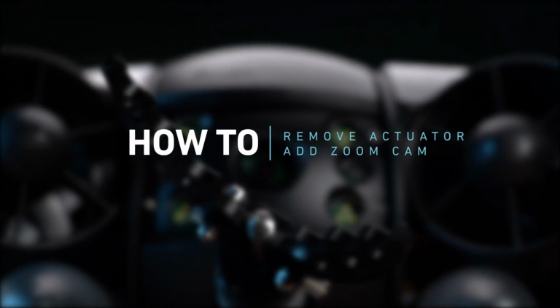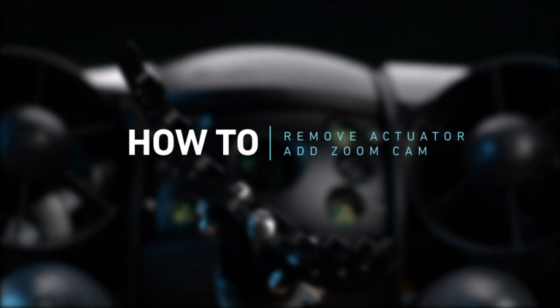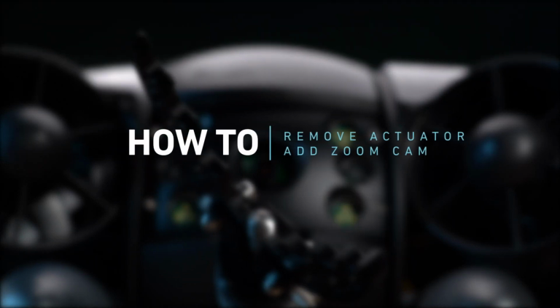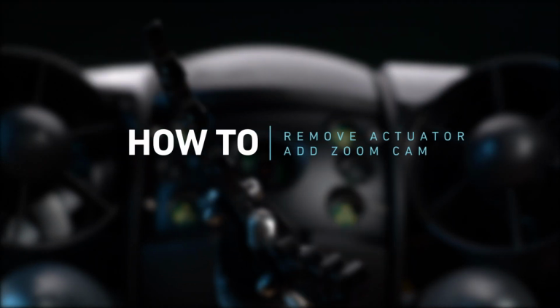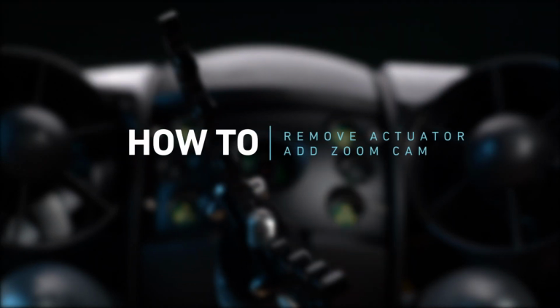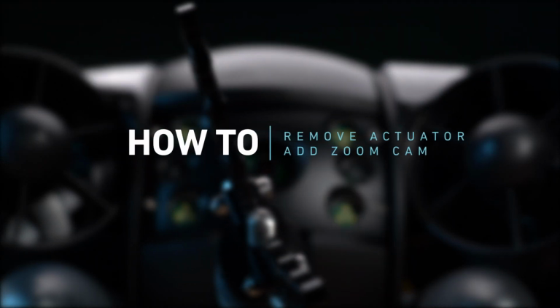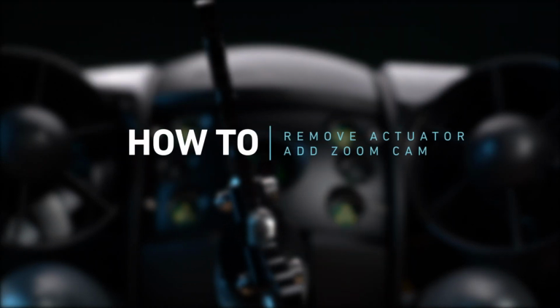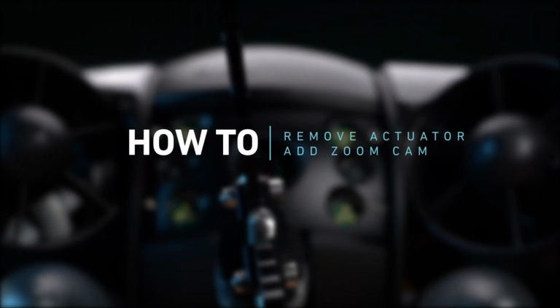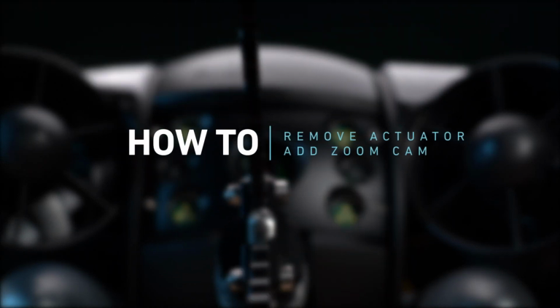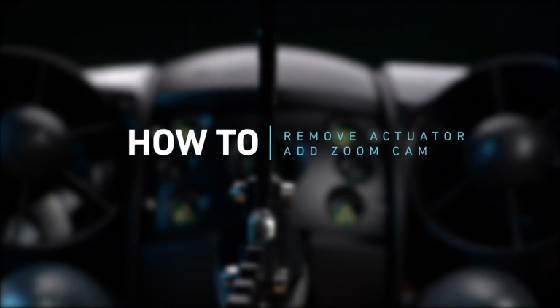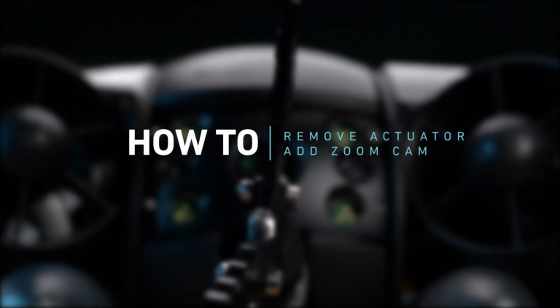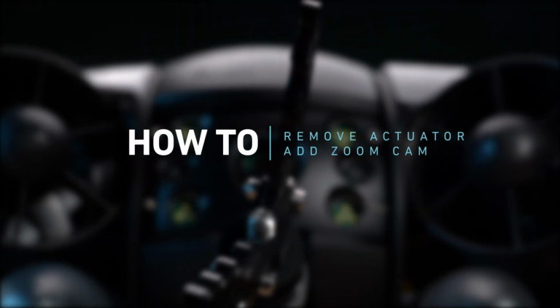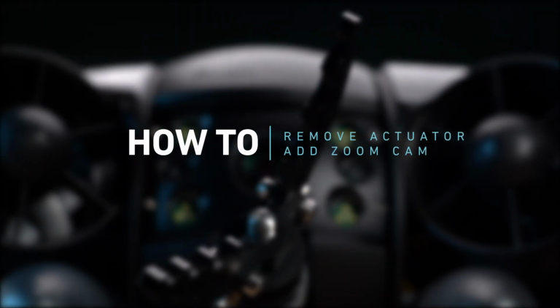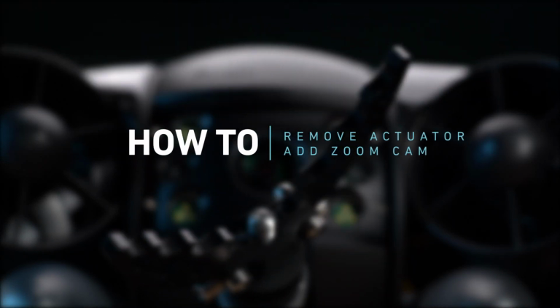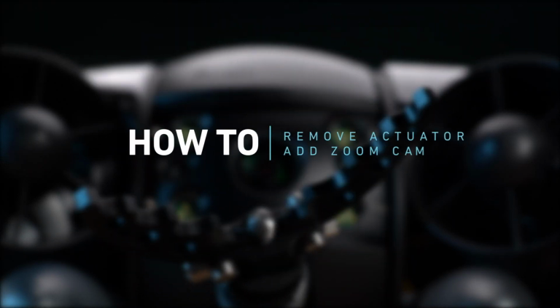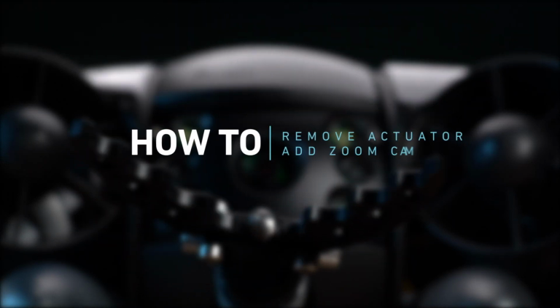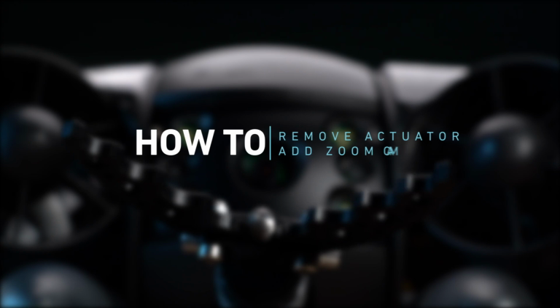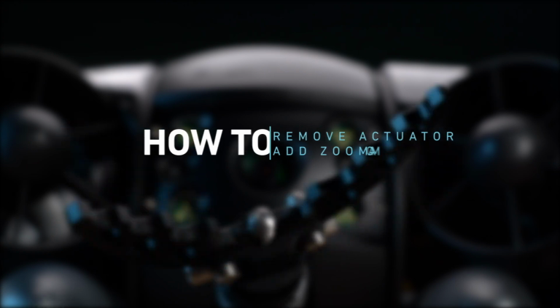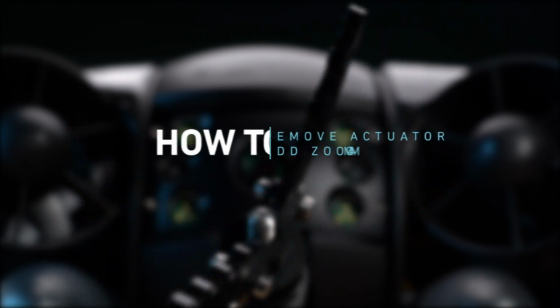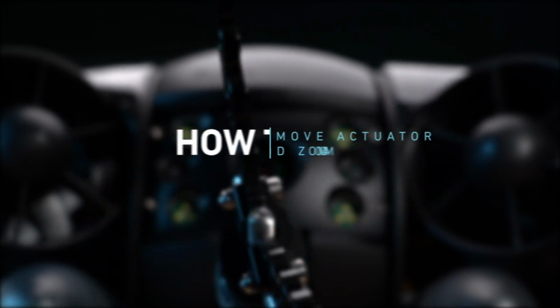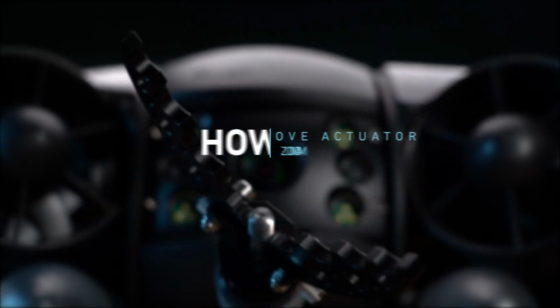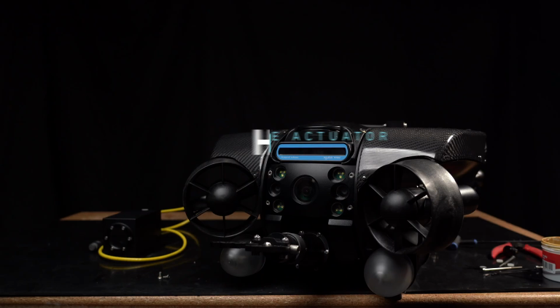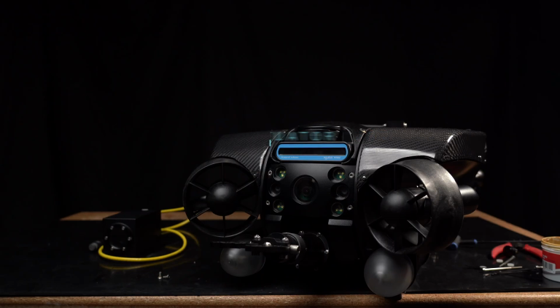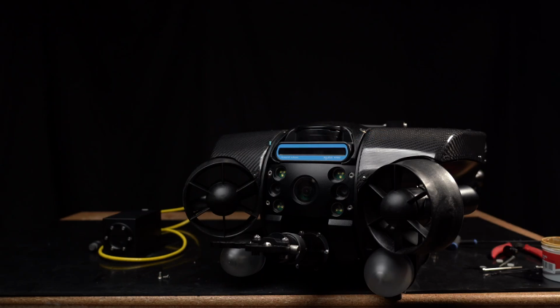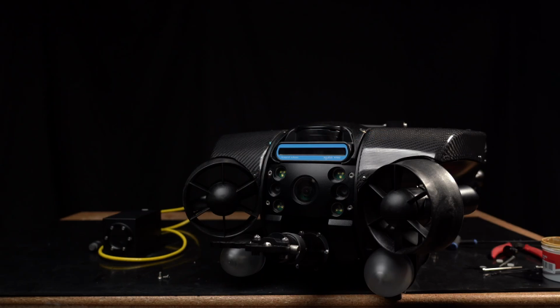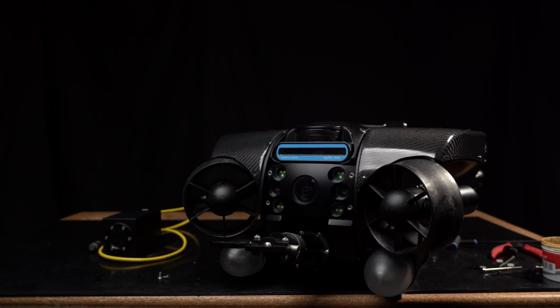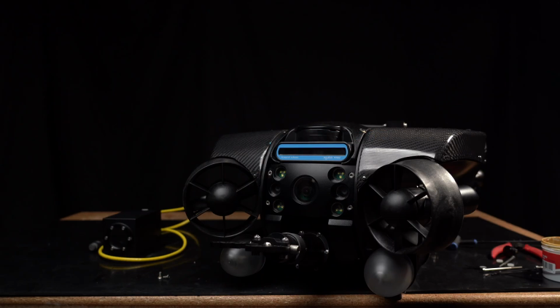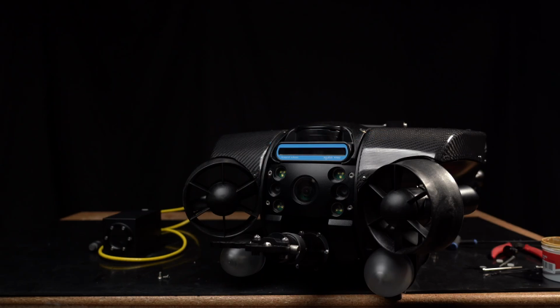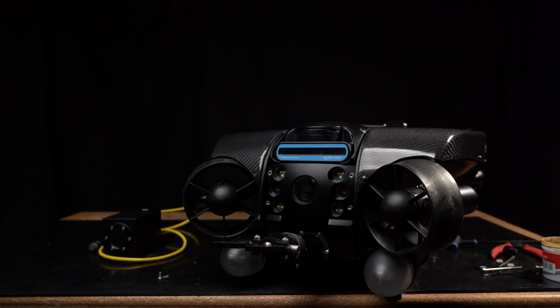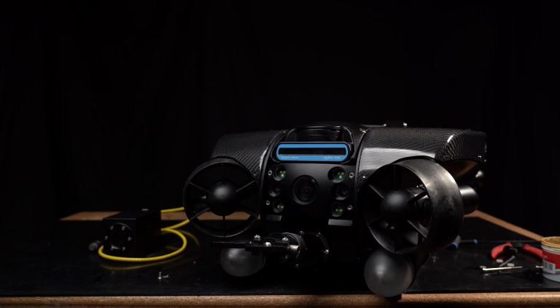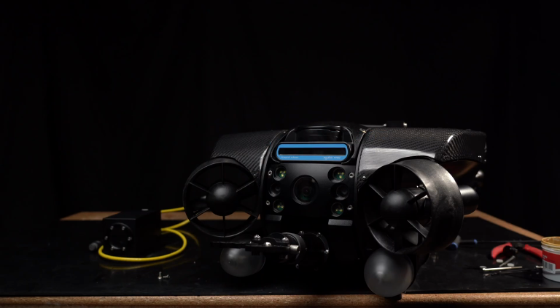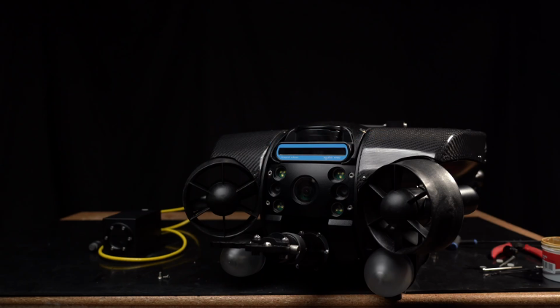In this video, we'll walk you through how to remove the grabber actuator for the auxiliary zoom camera.